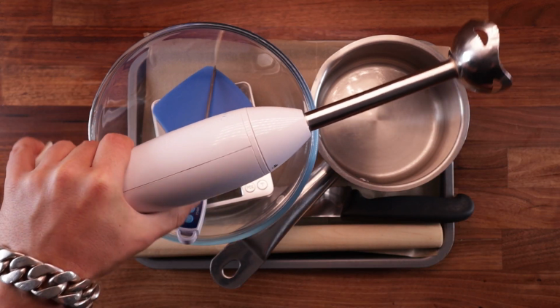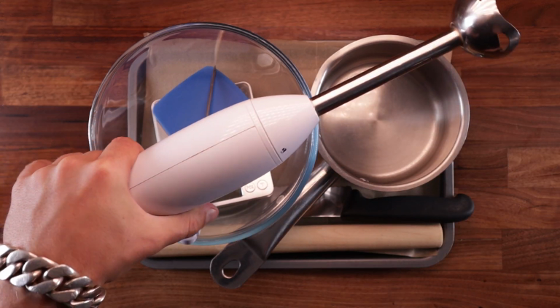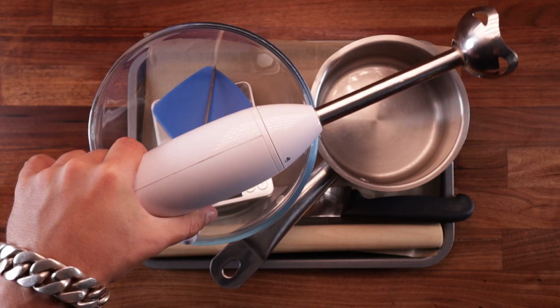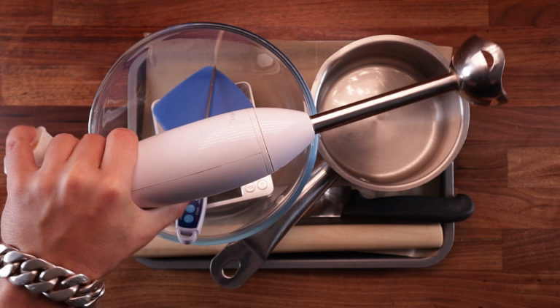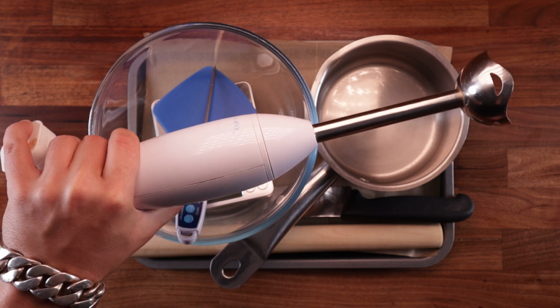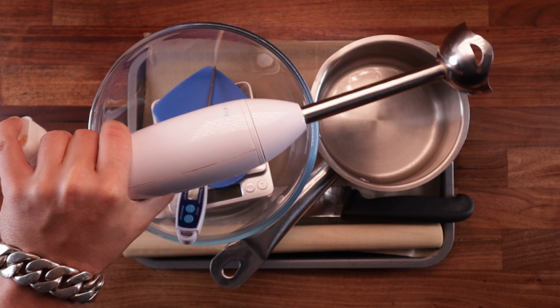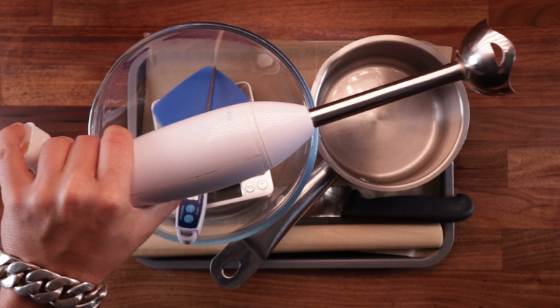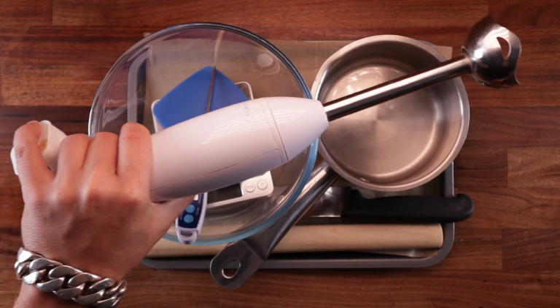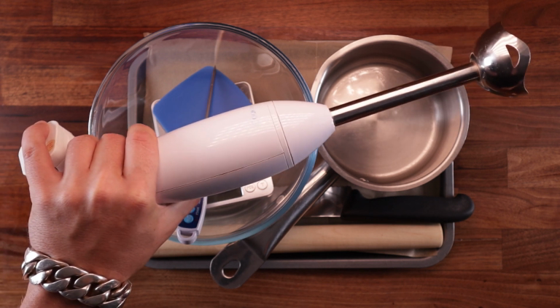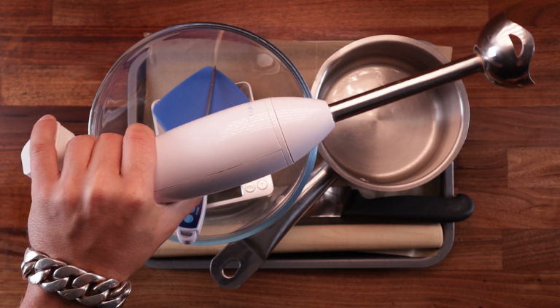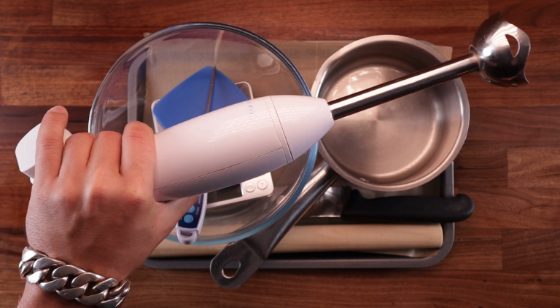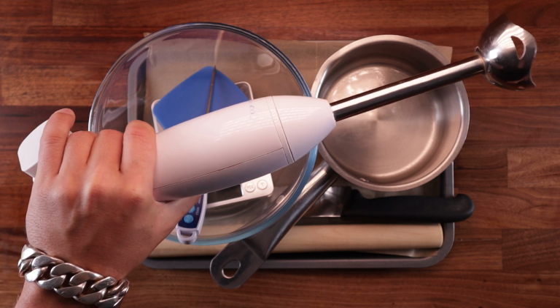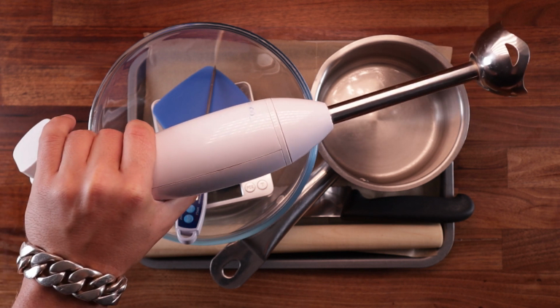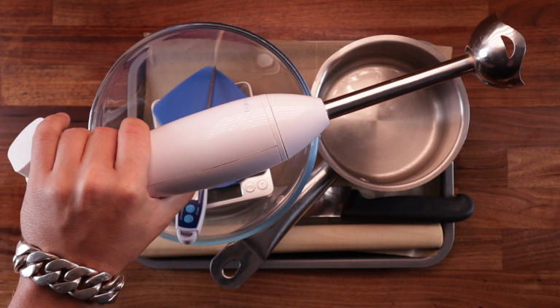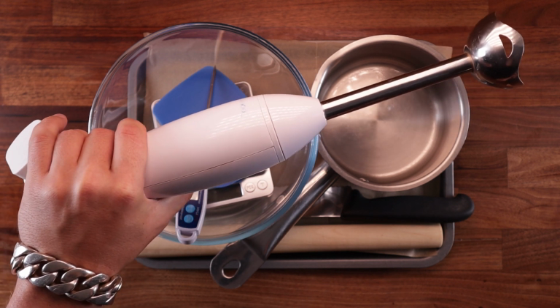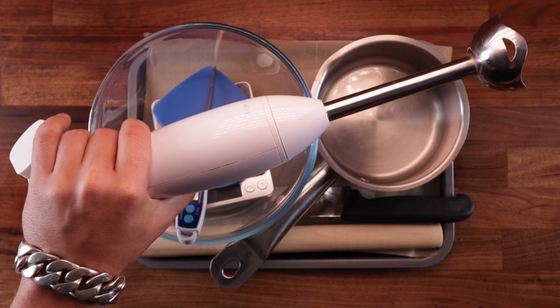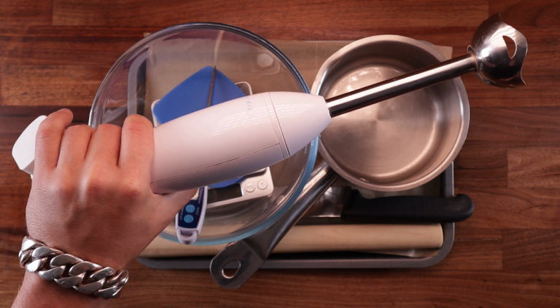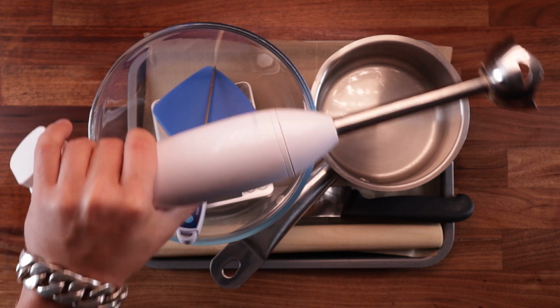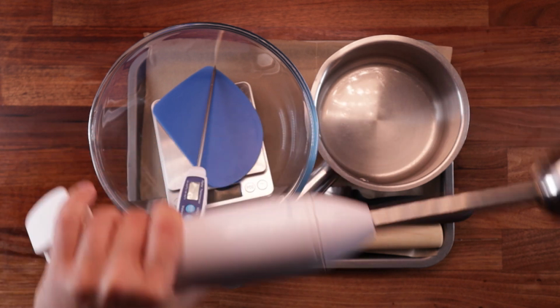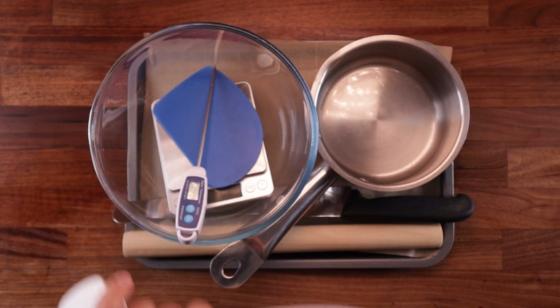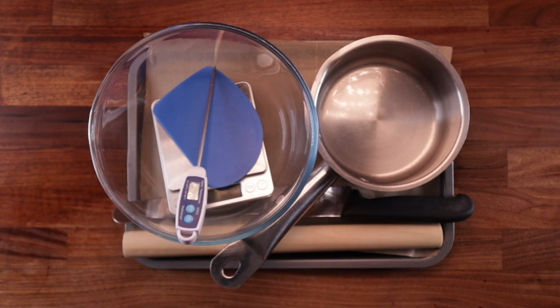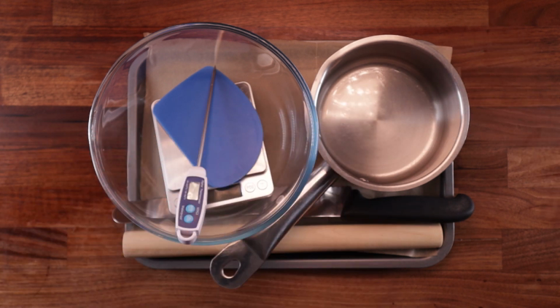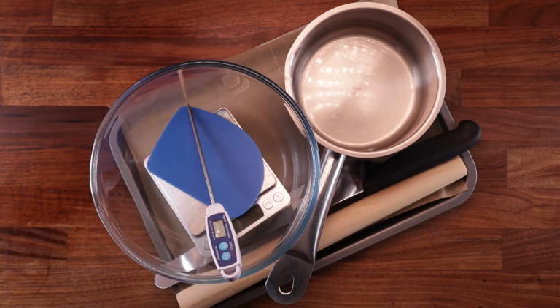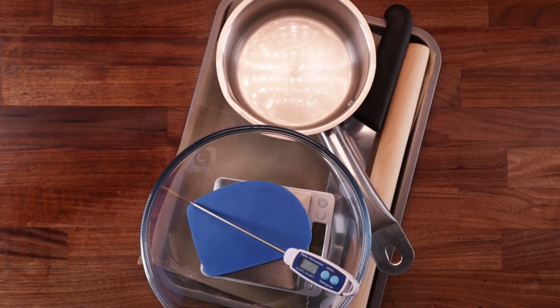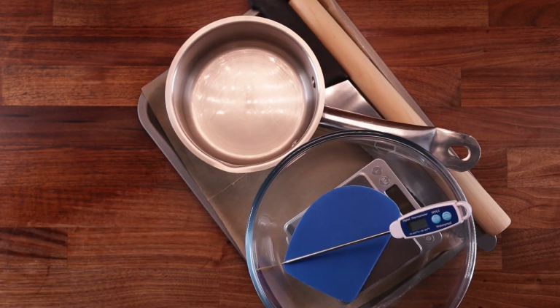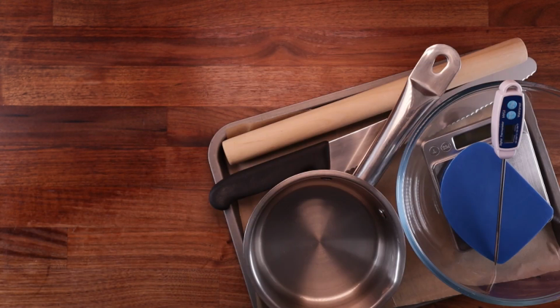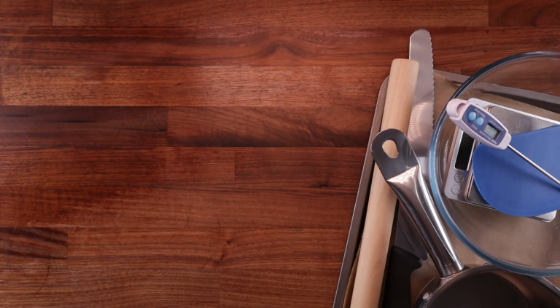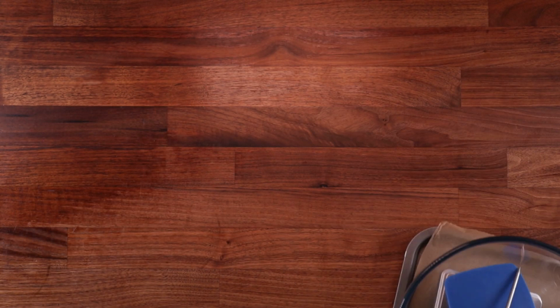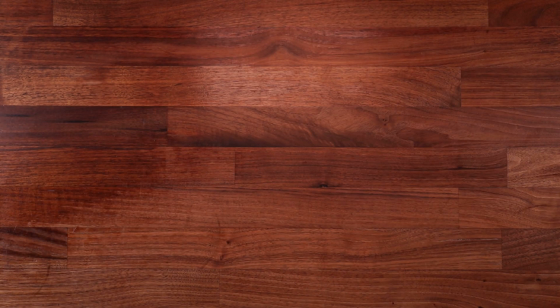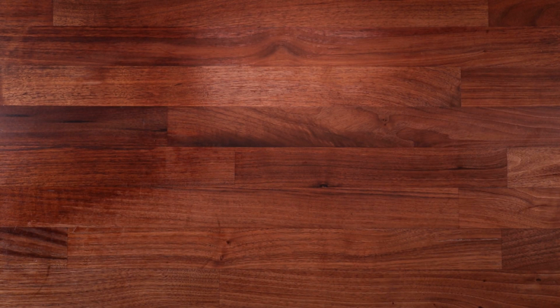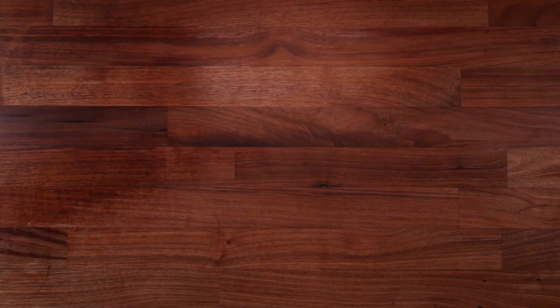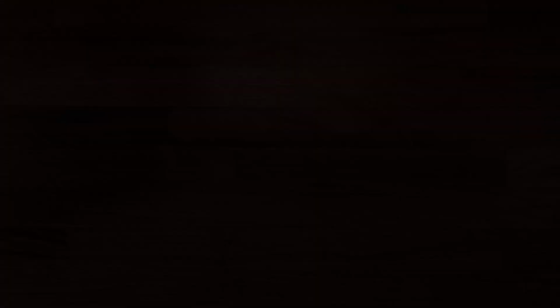I'm going to use my hand blender to blitz the sauce, but if you don't own one, you can leave the sauce chunky. And speaking of sauce, that's the first thing I'm going to make.